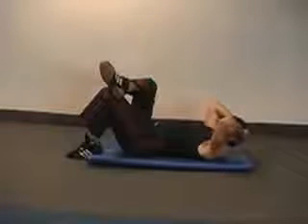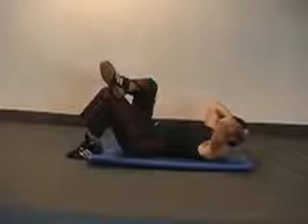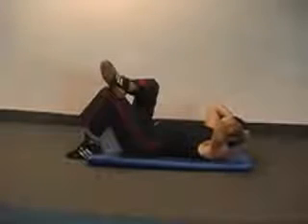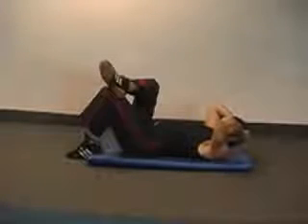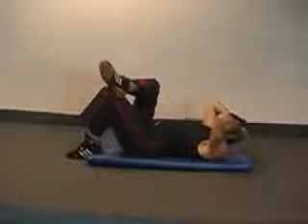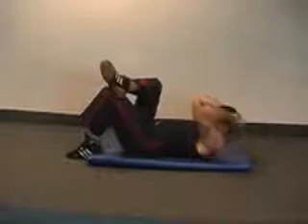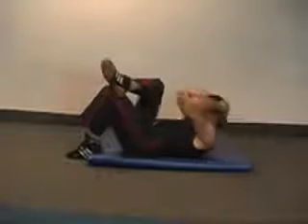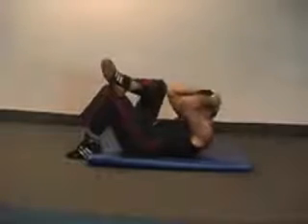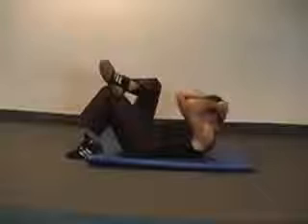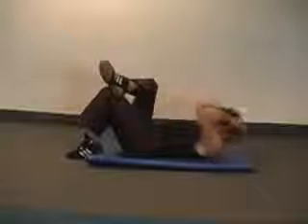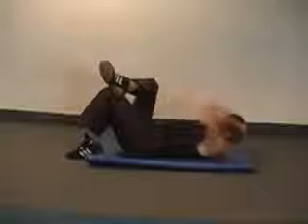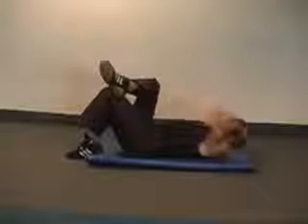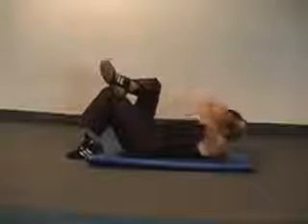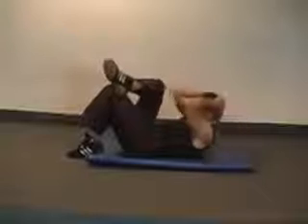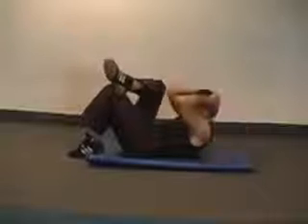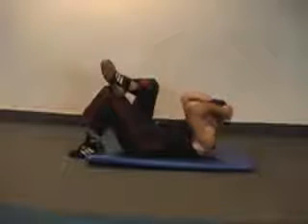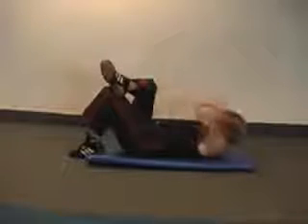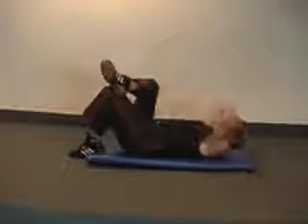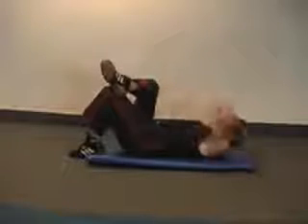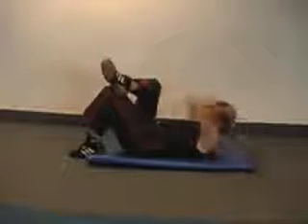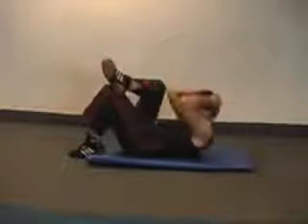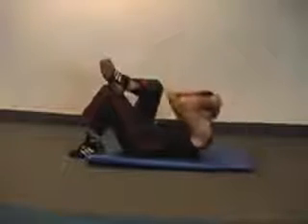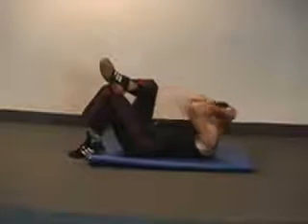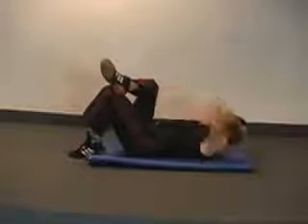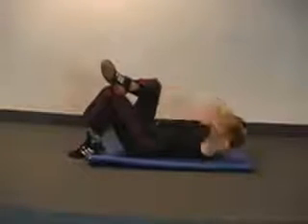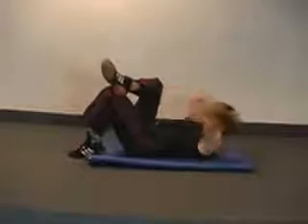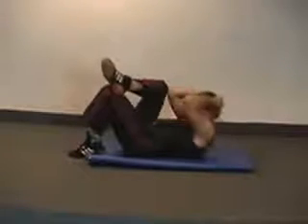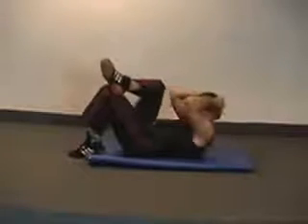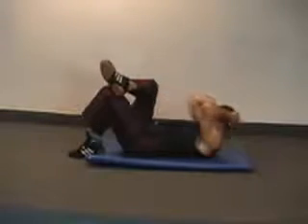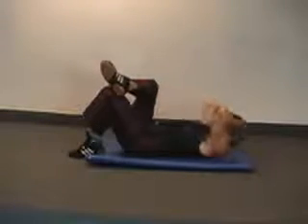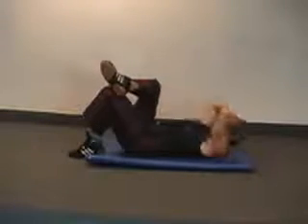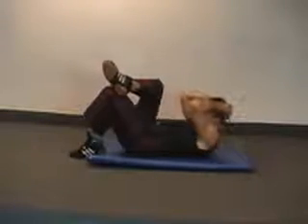We're going to touch our right elbow to our right leg. We do this, we go.